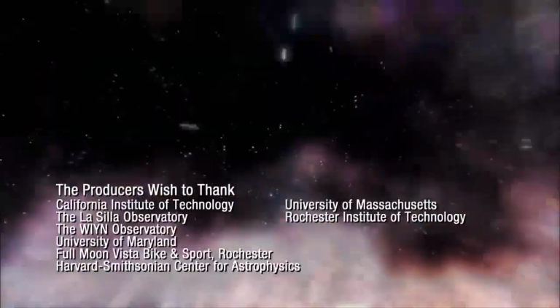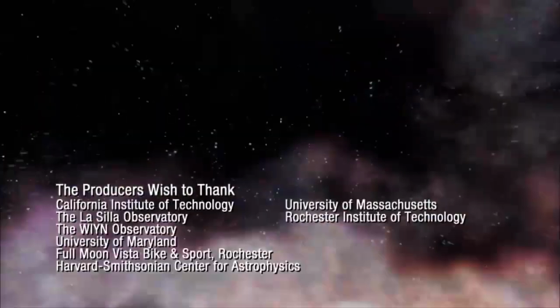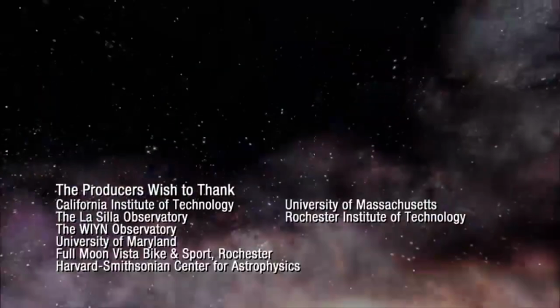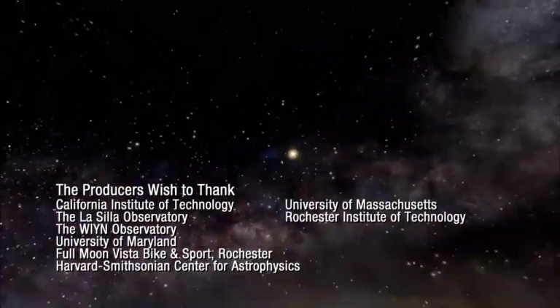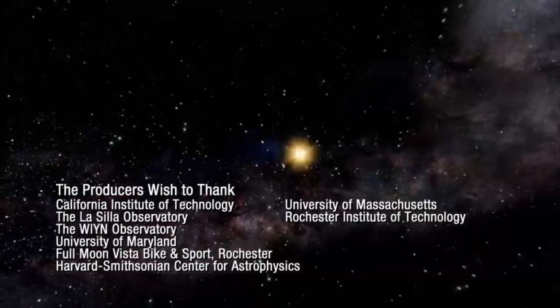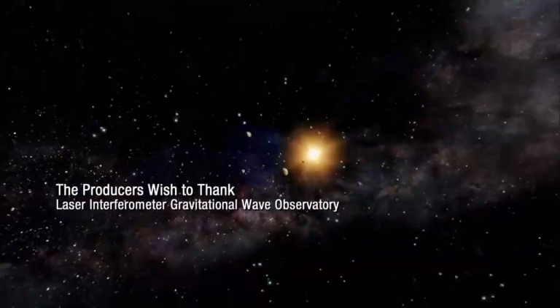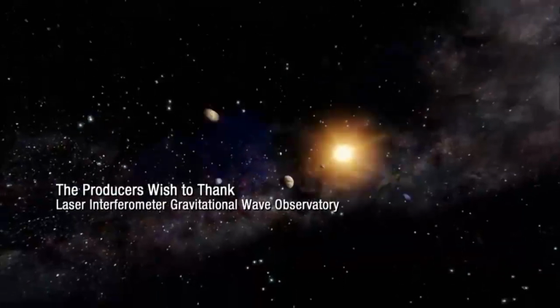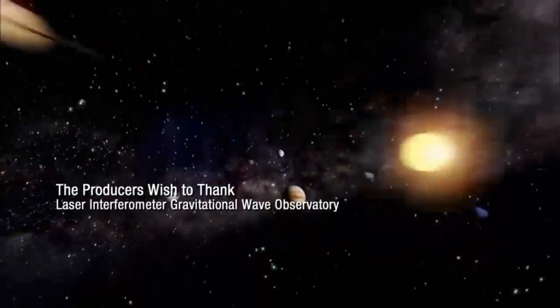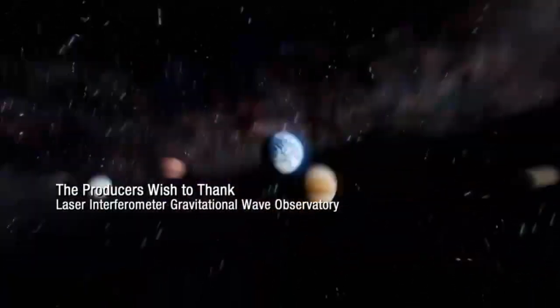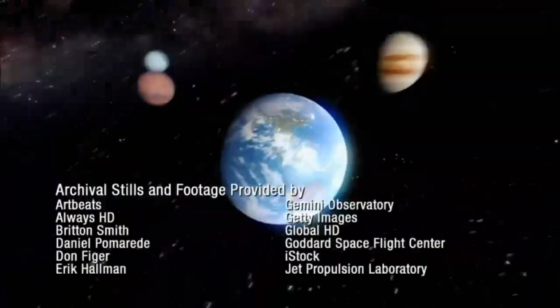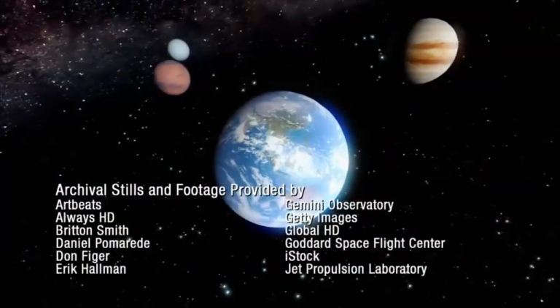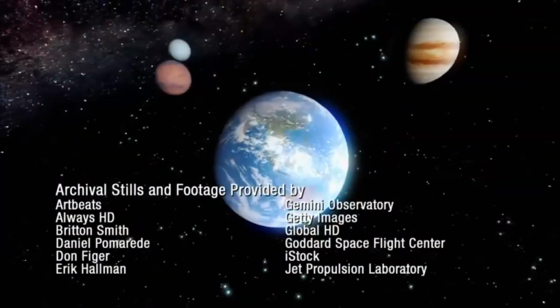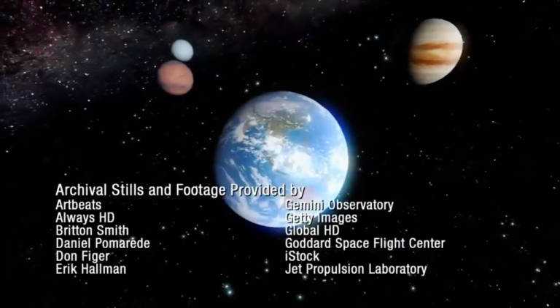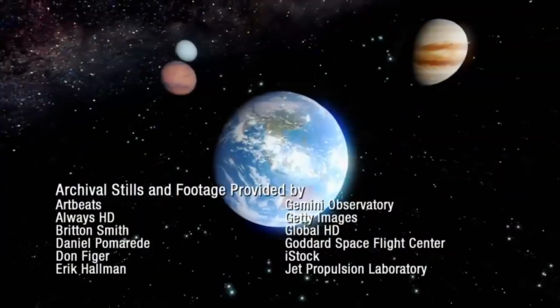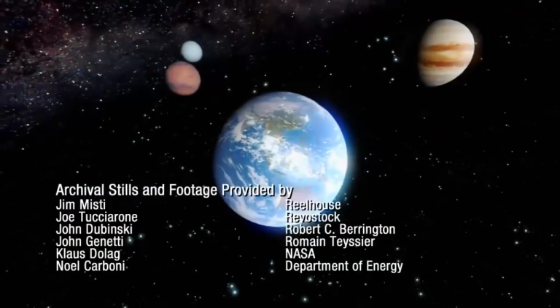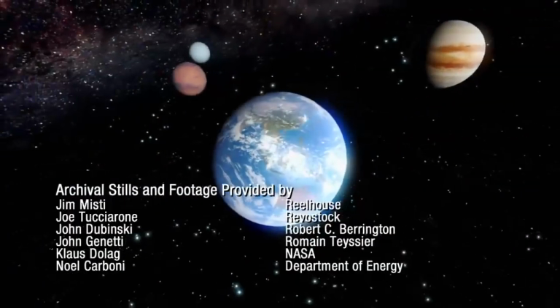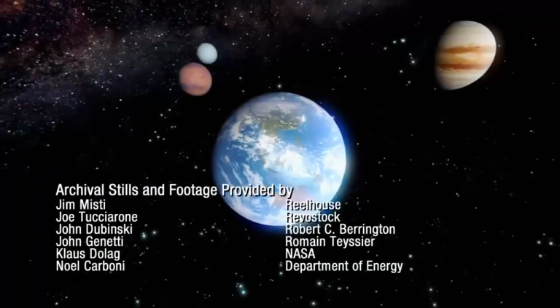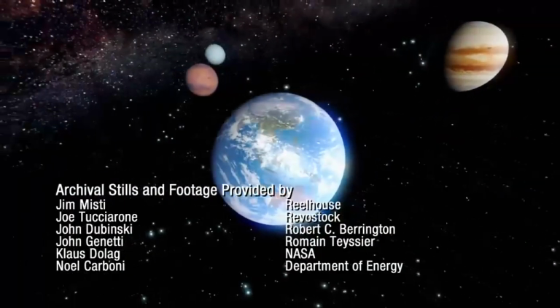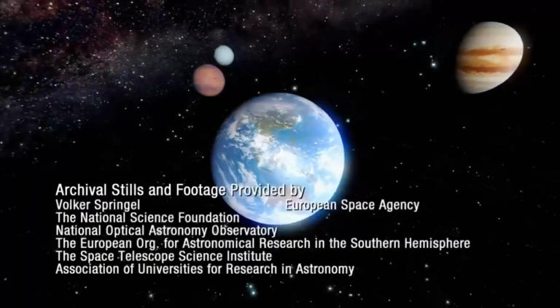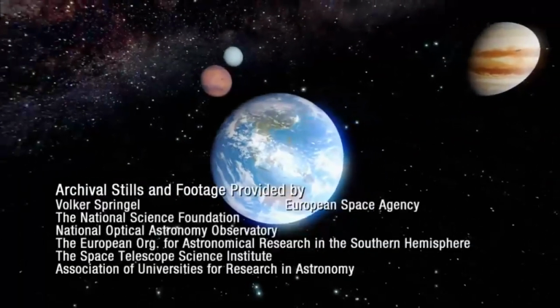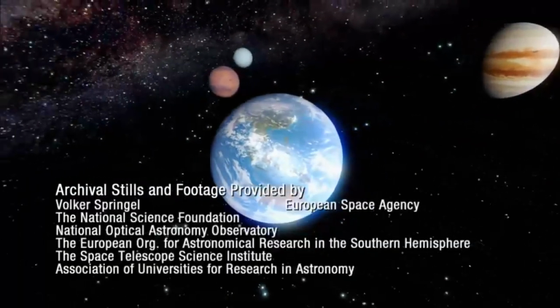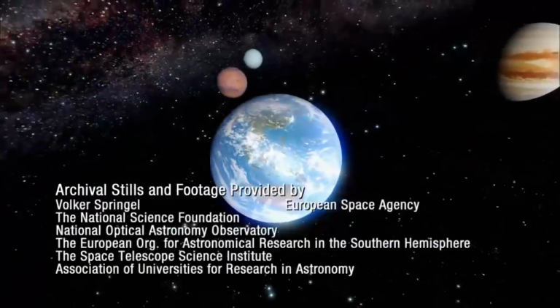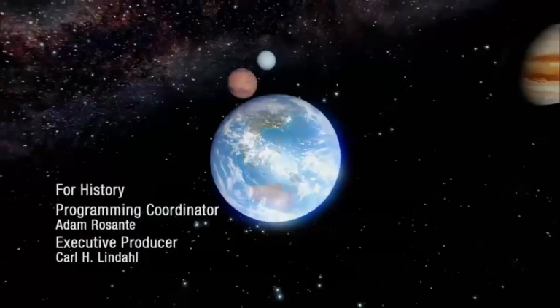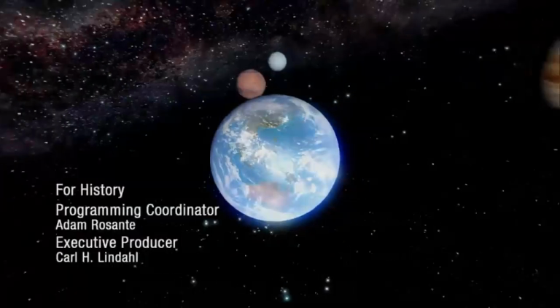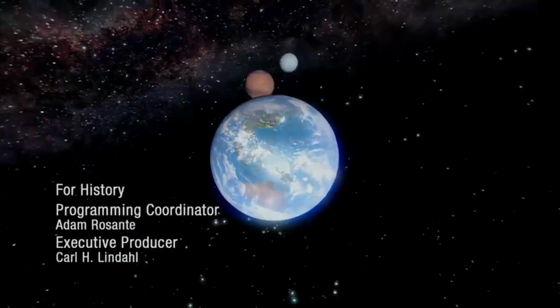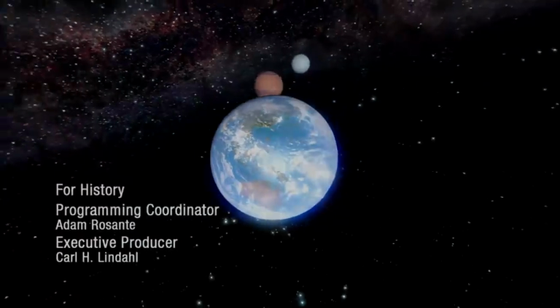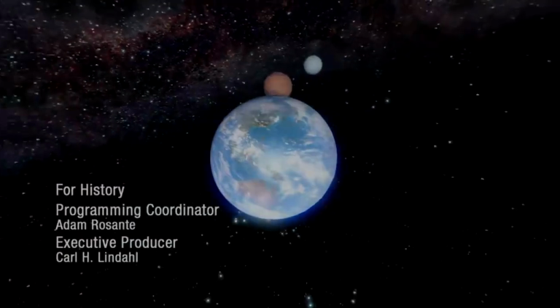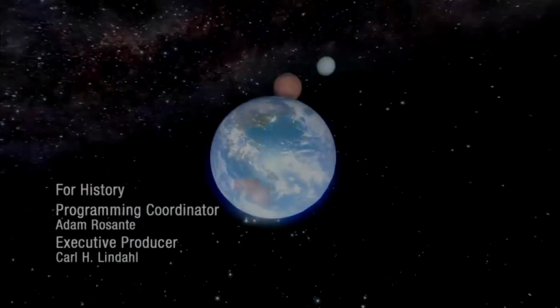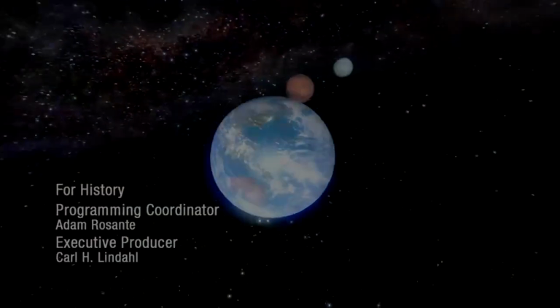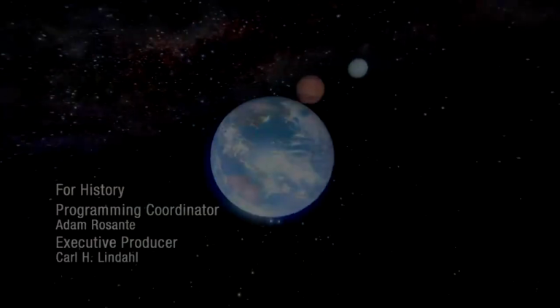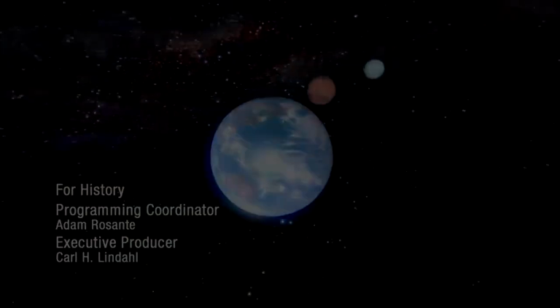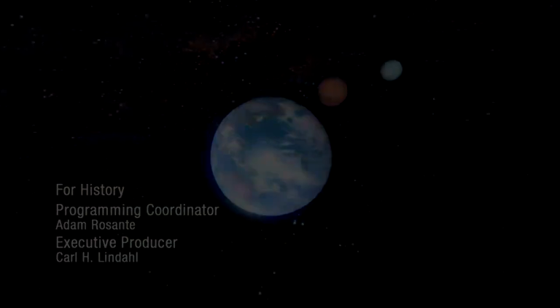Nothing to let them know of the vast existence beyond — the place we know today as the Universe.